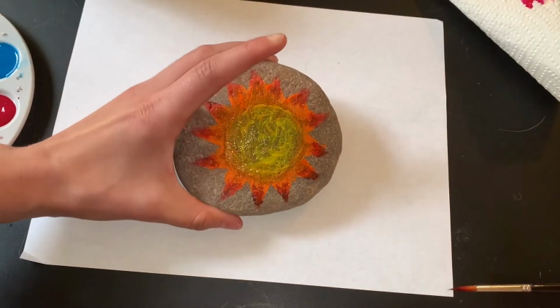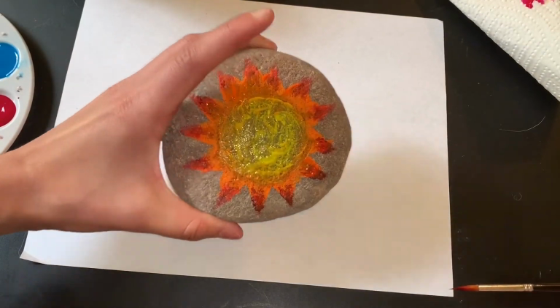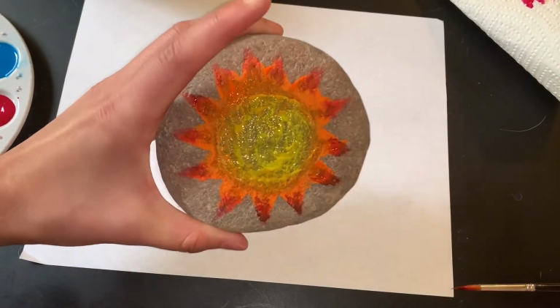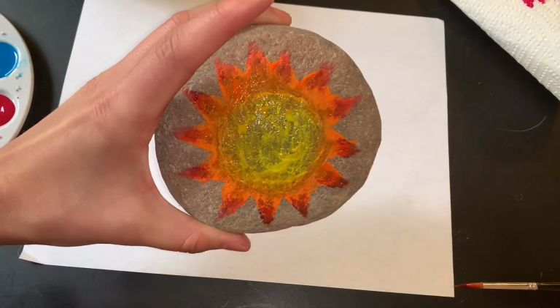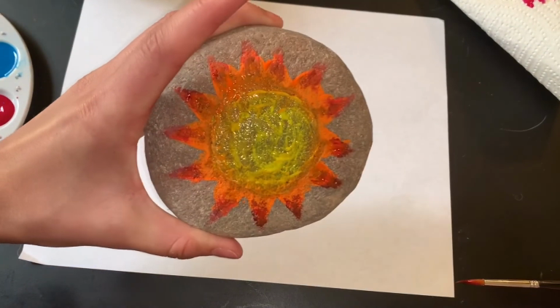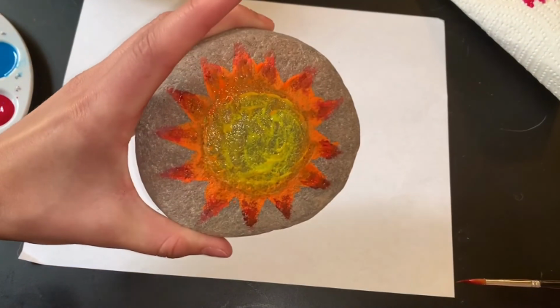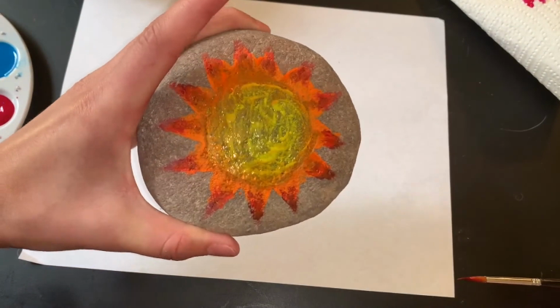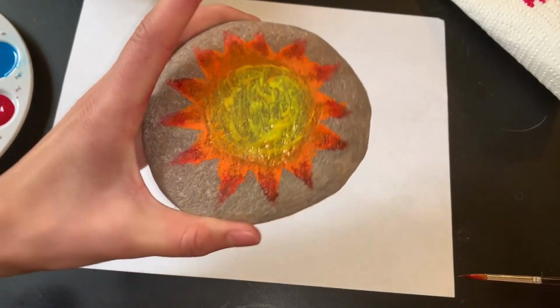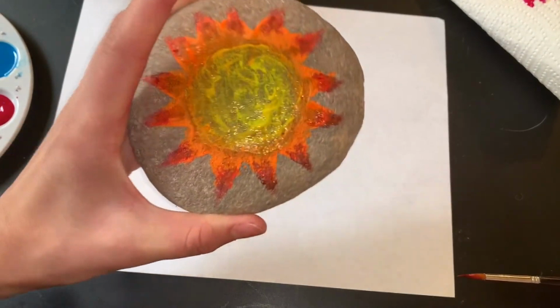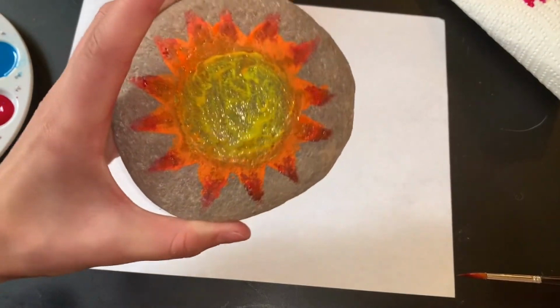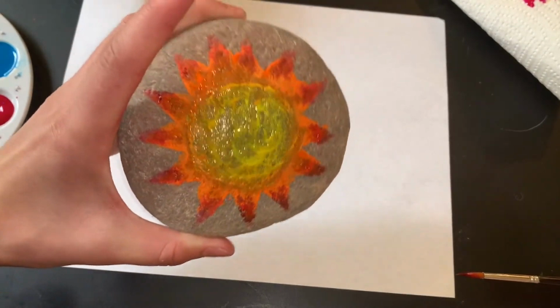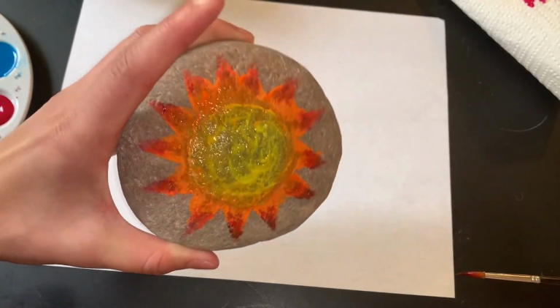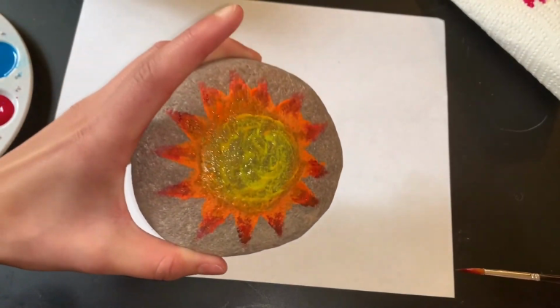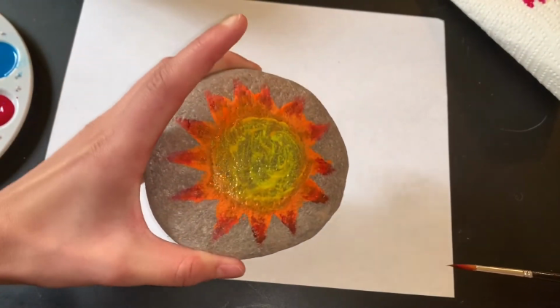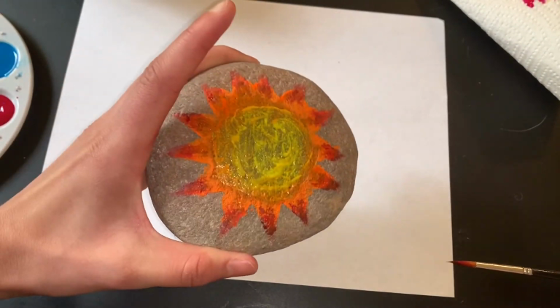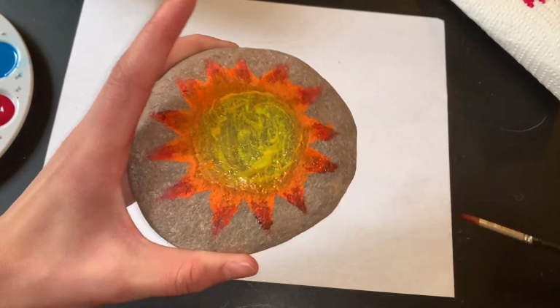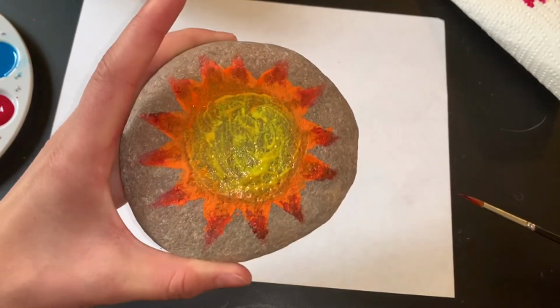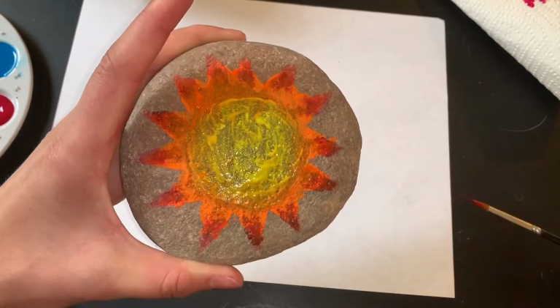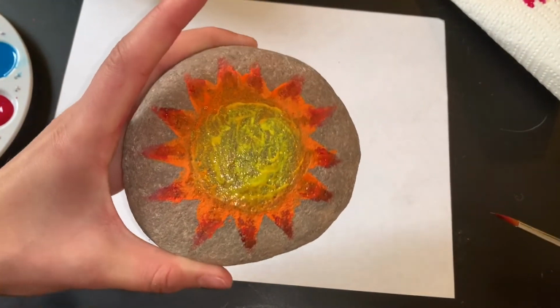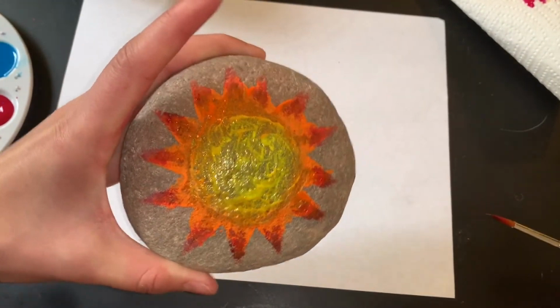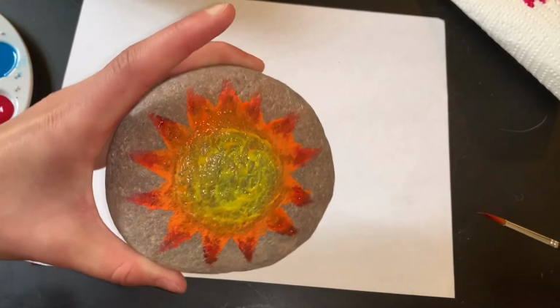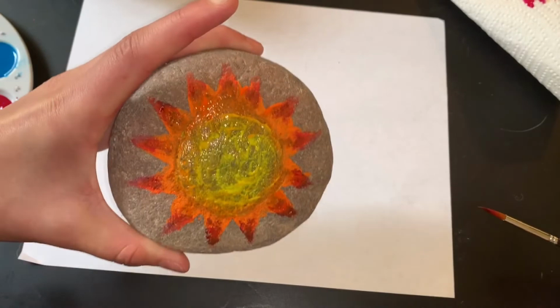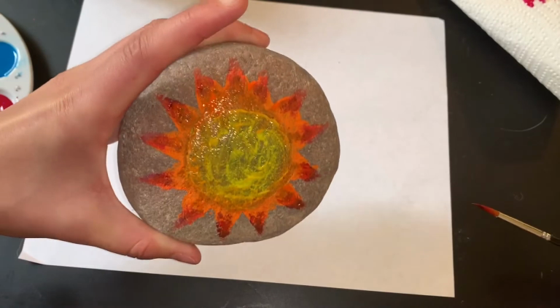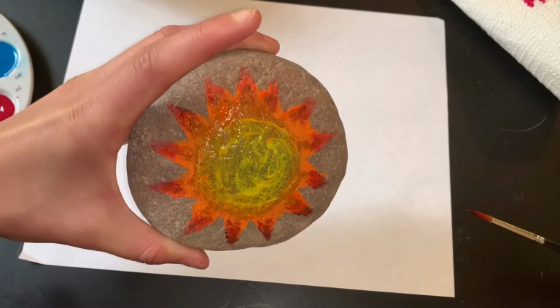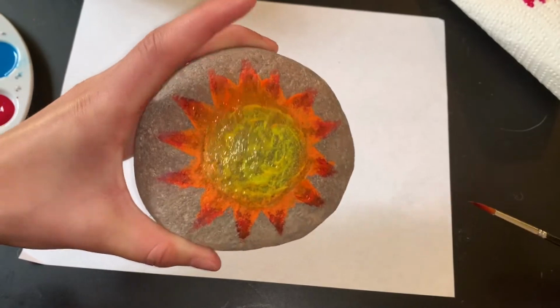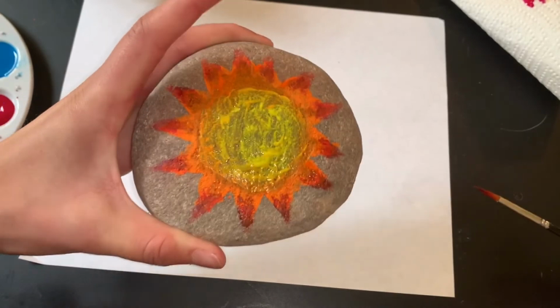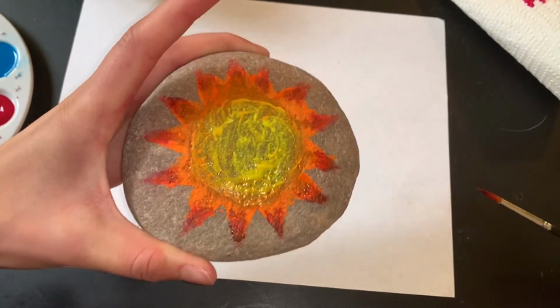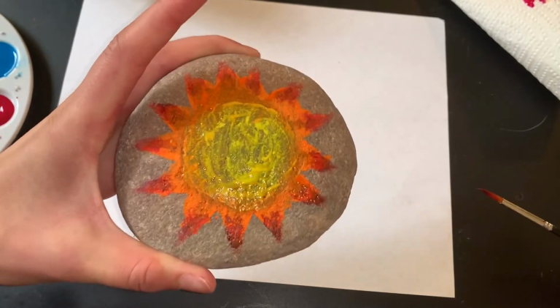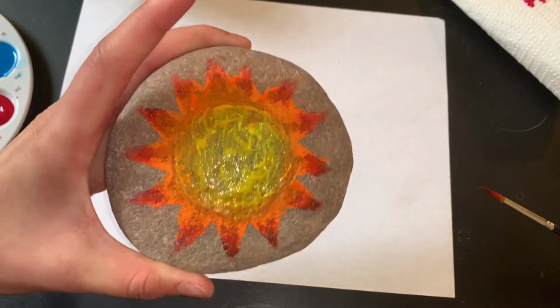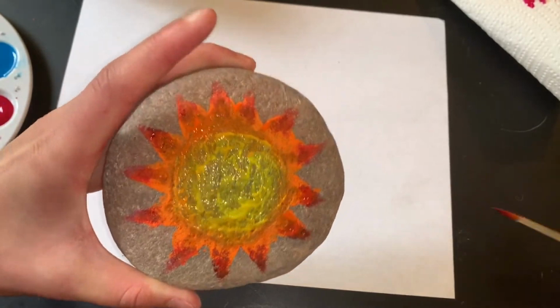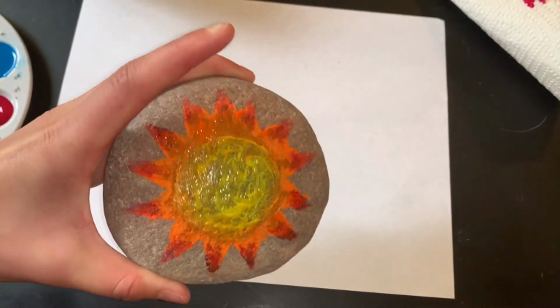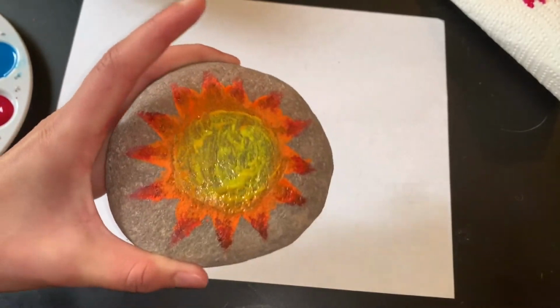And here's our finished sun. I'm going to set it to the side so it can dry, and I'm going to start doing the other planets.